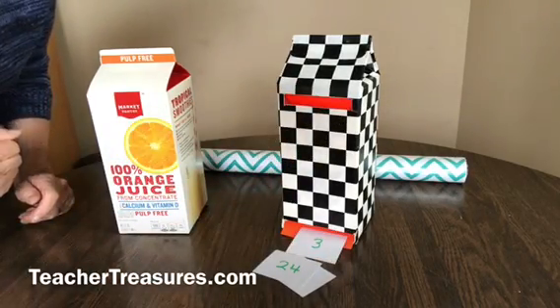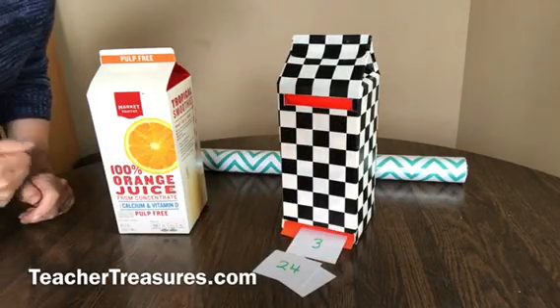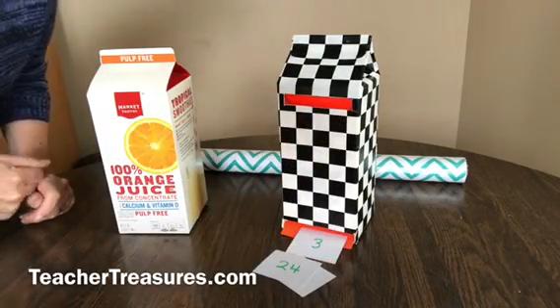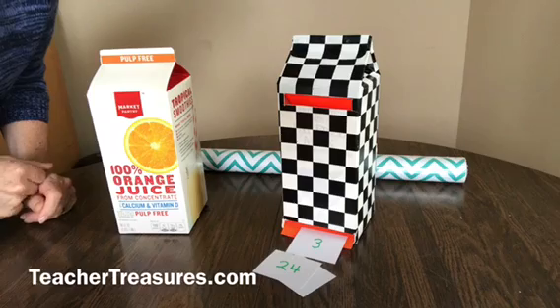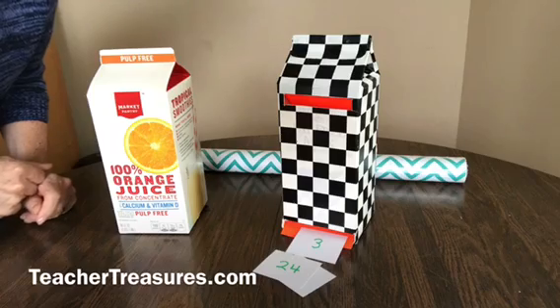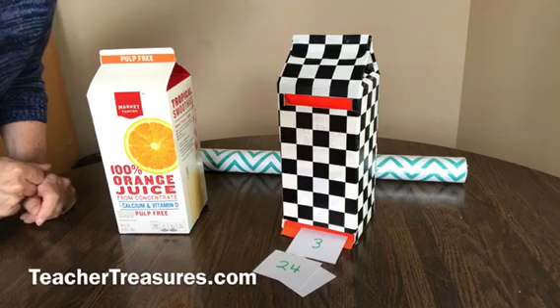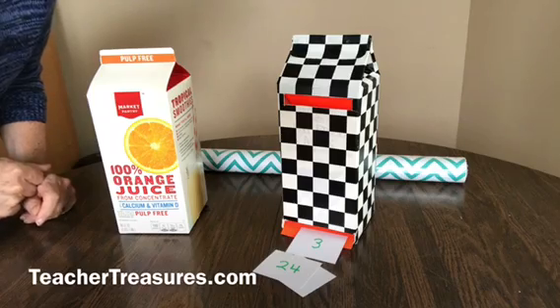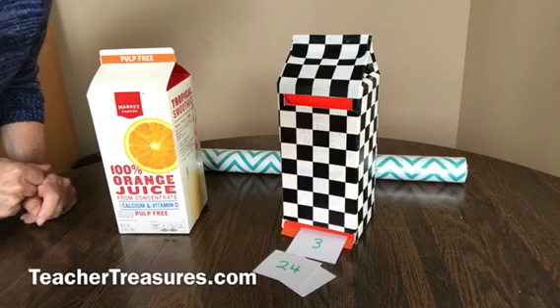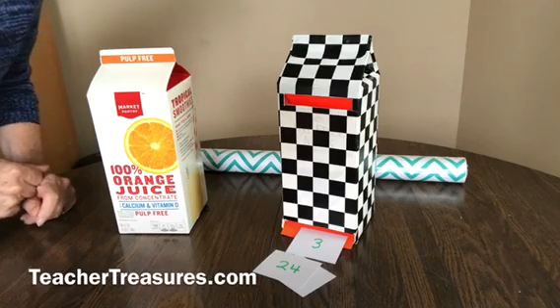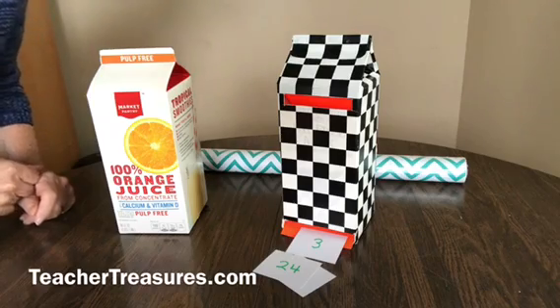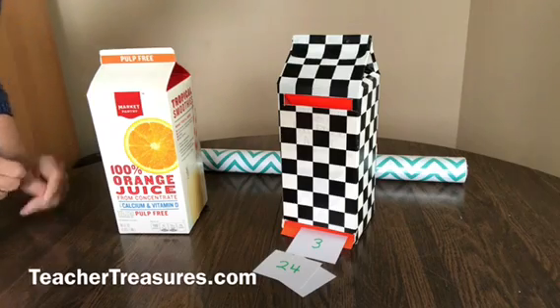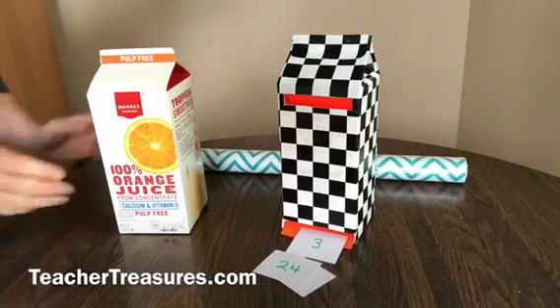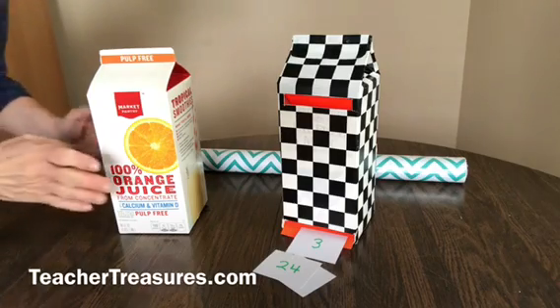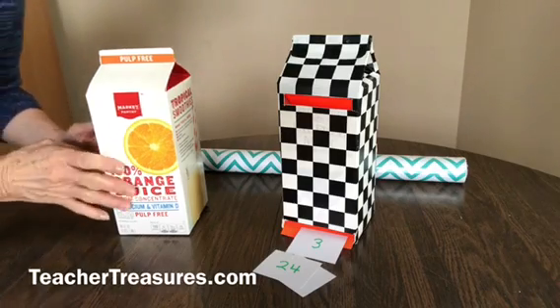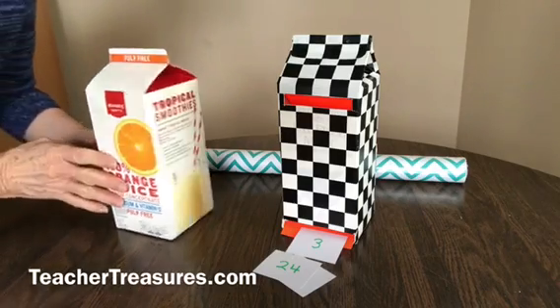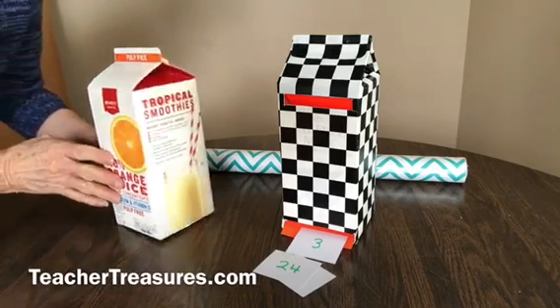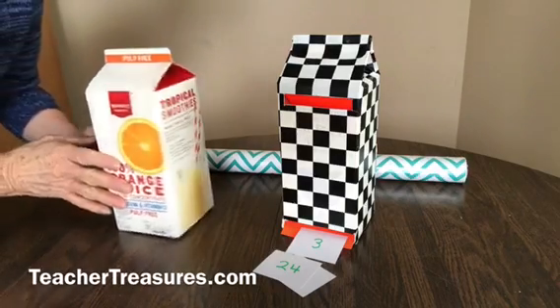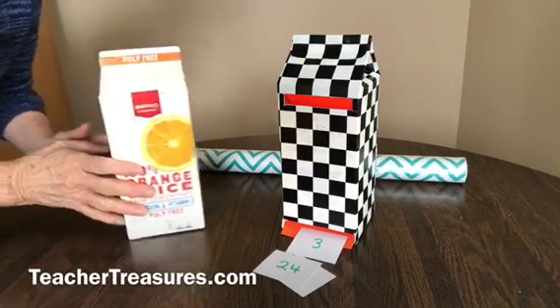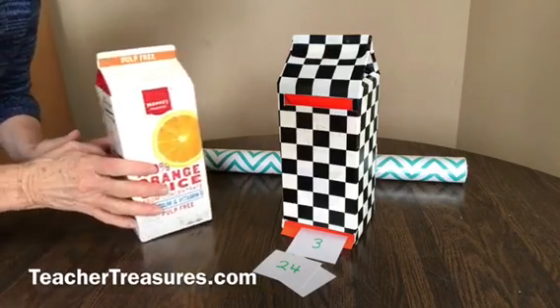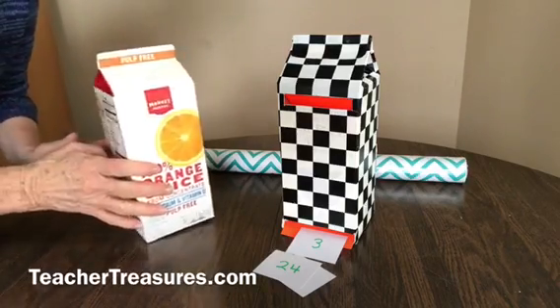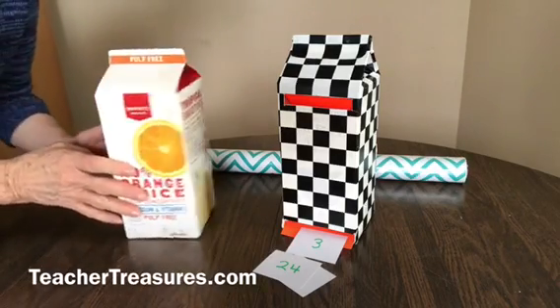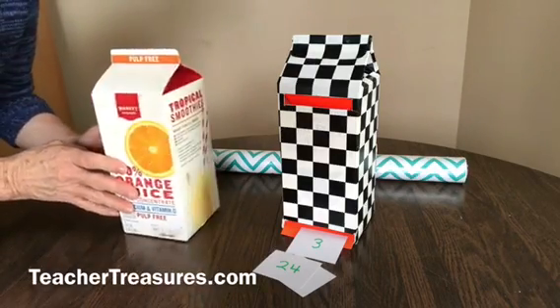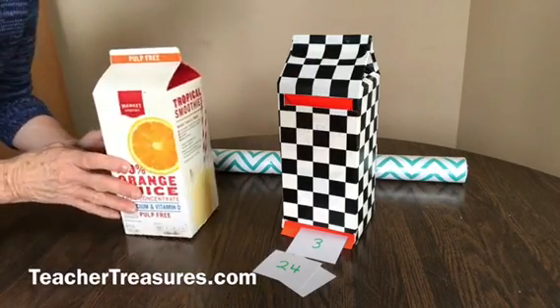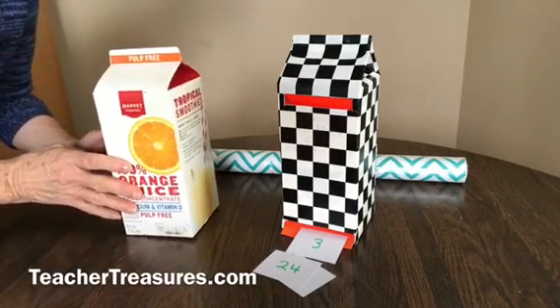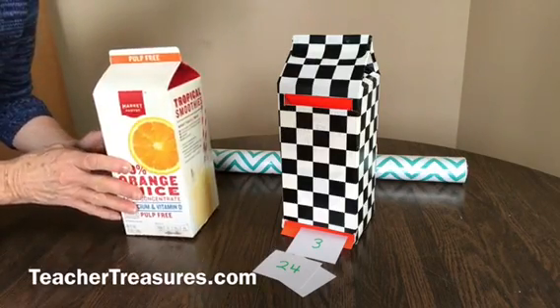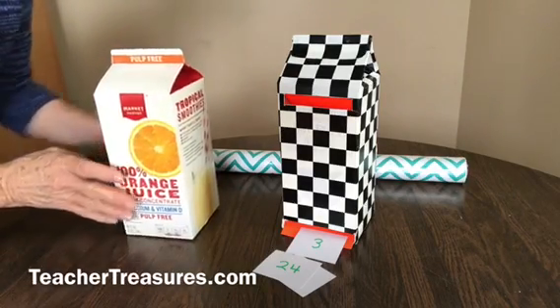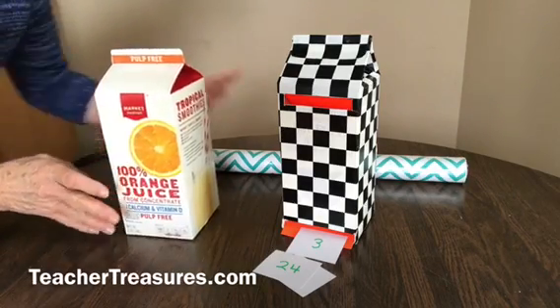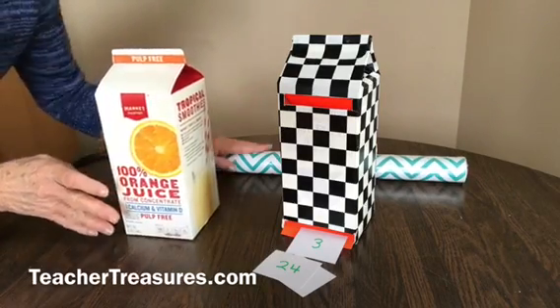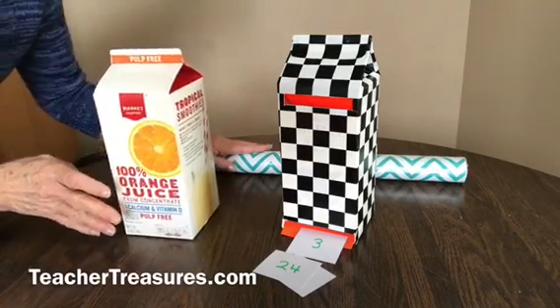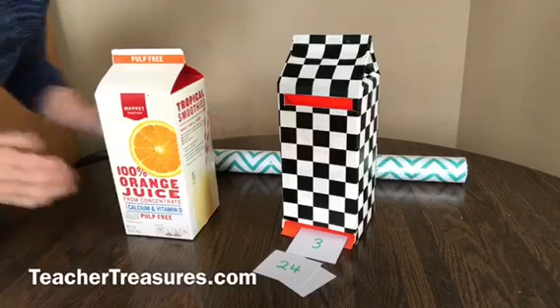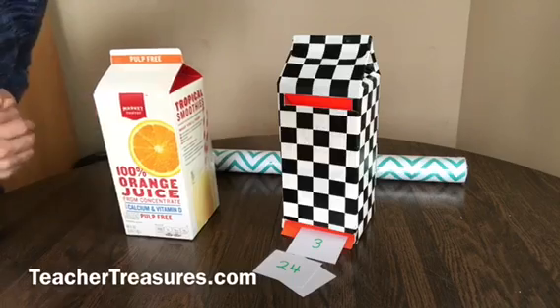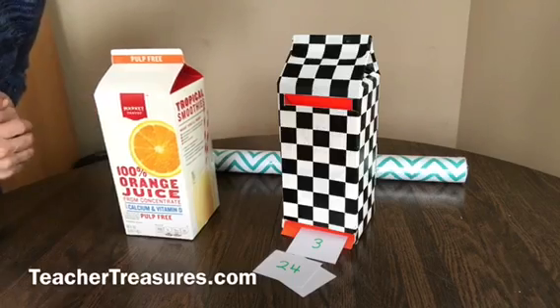Let me show you how this fun little gadget is made. First you need a two-quart milk or juice carton and some contact paper.